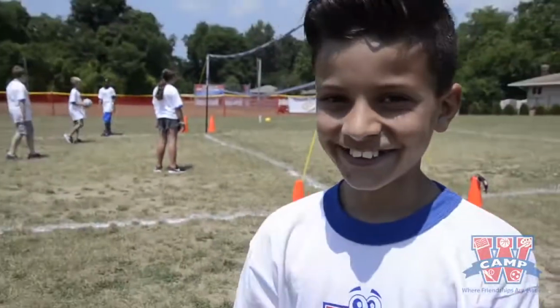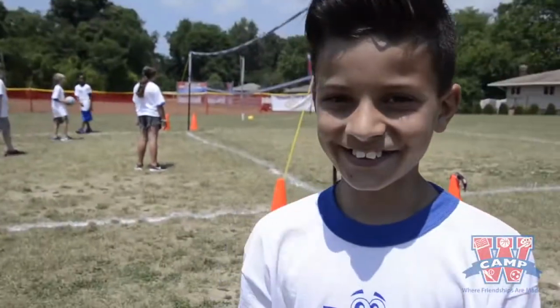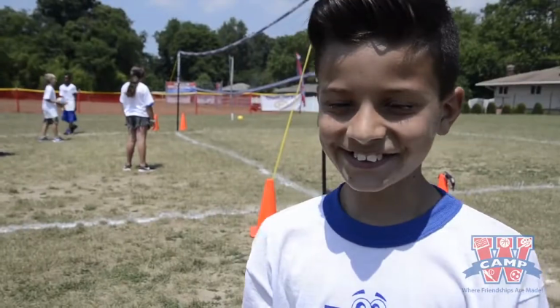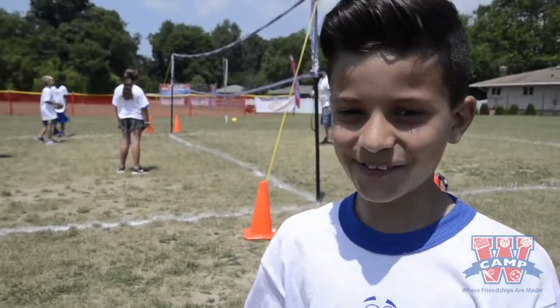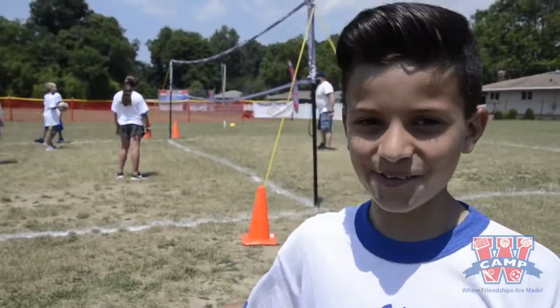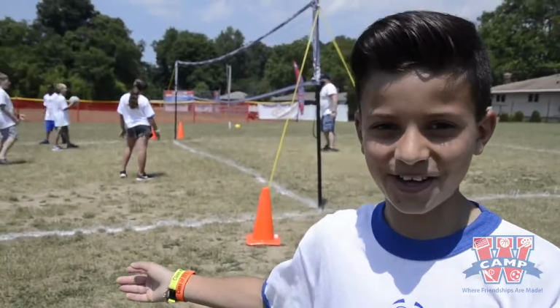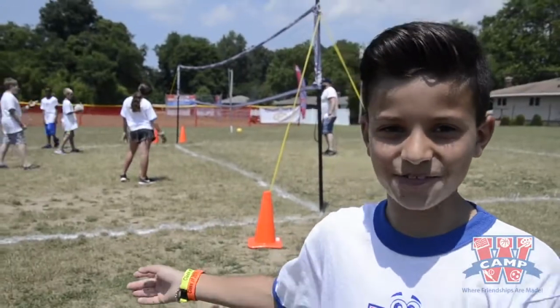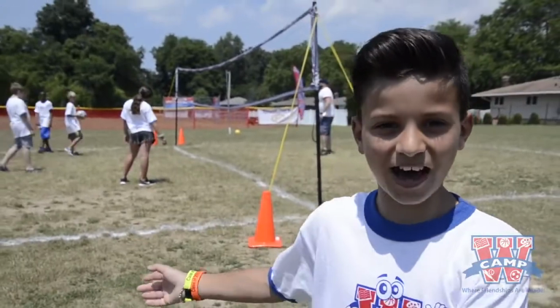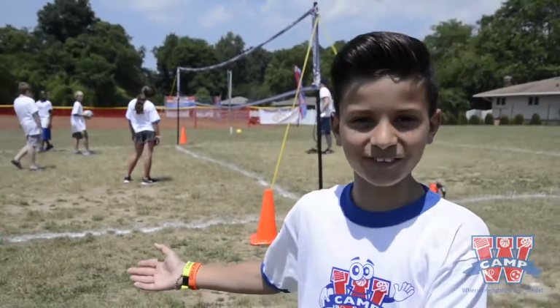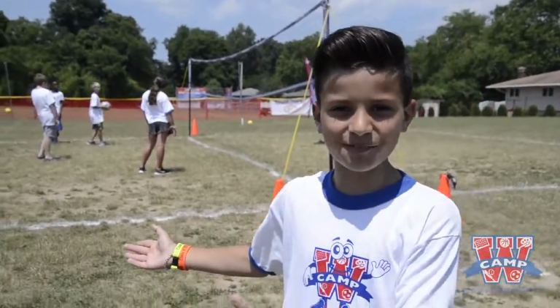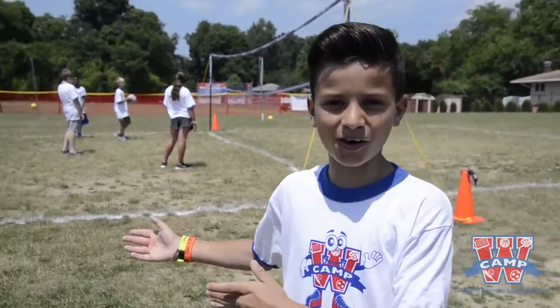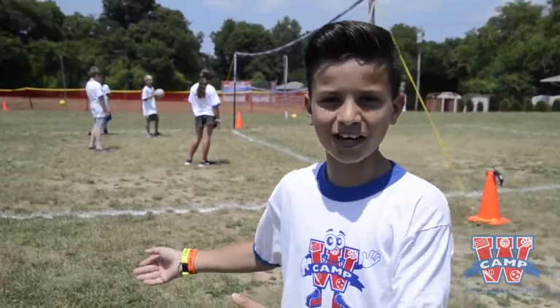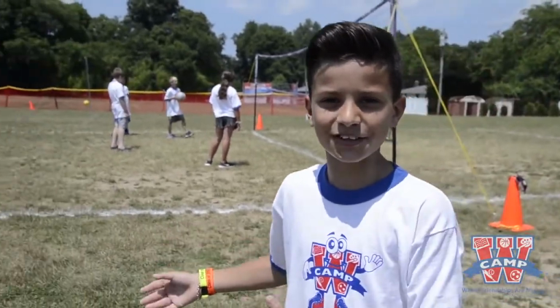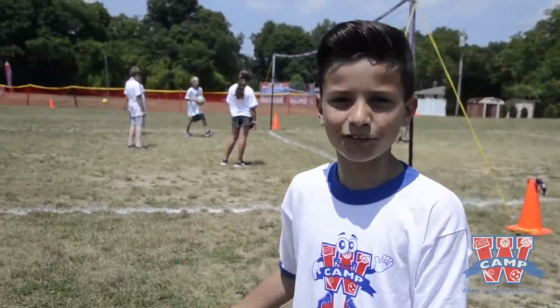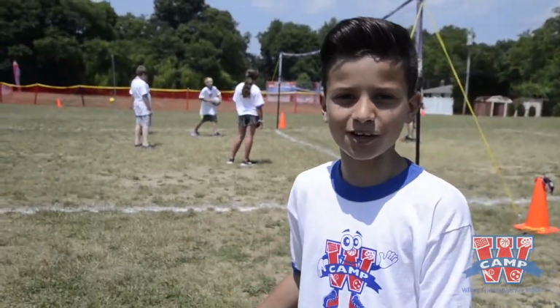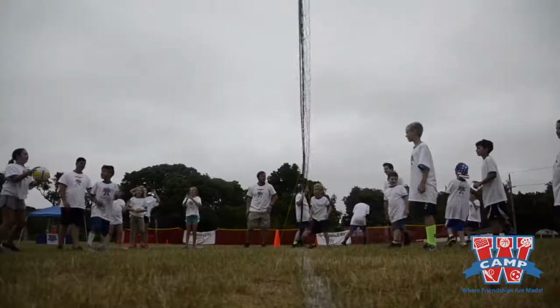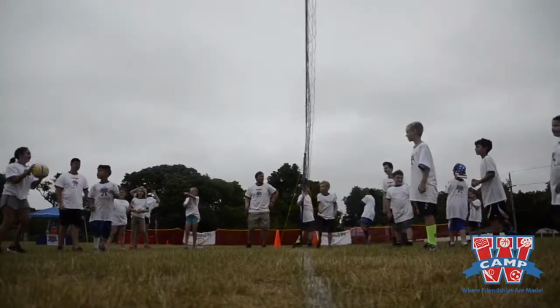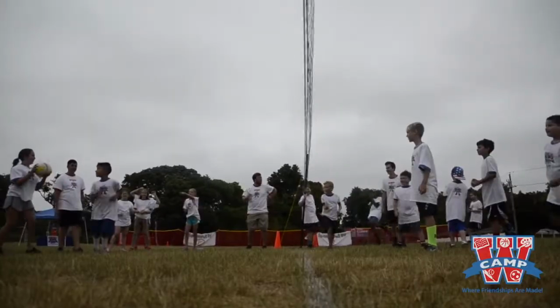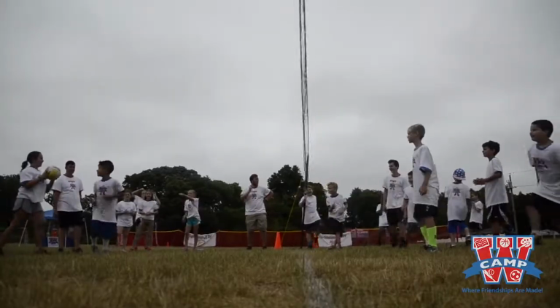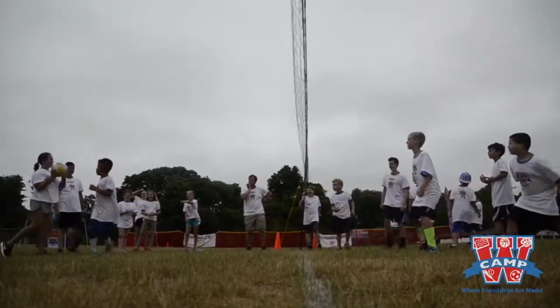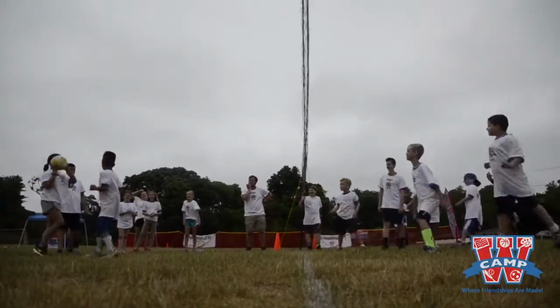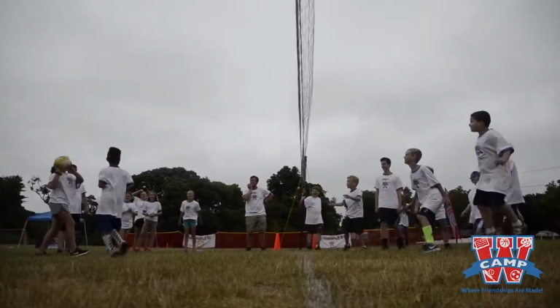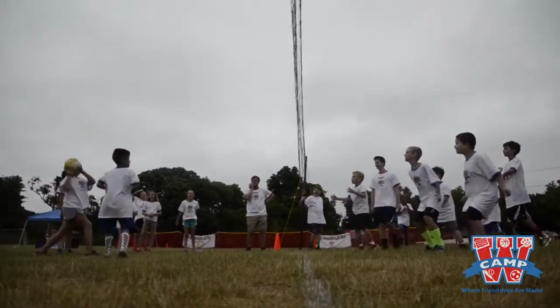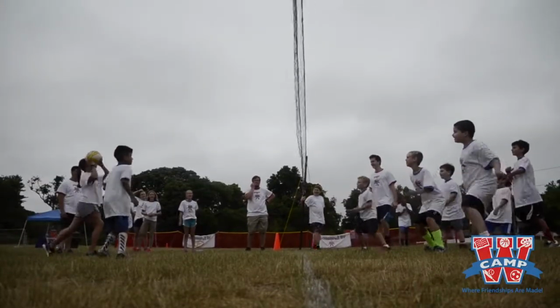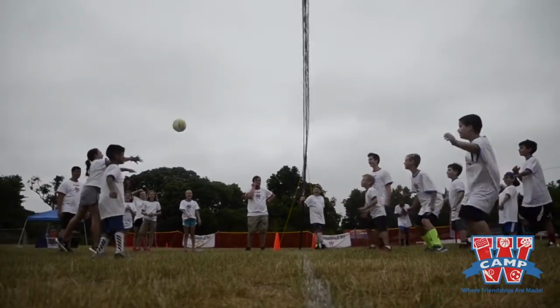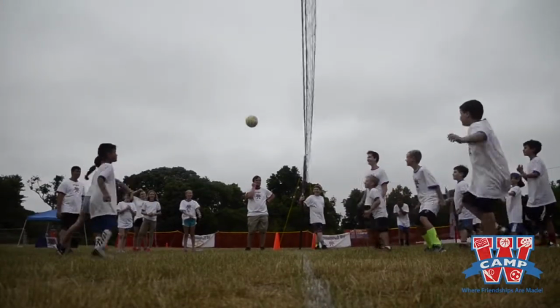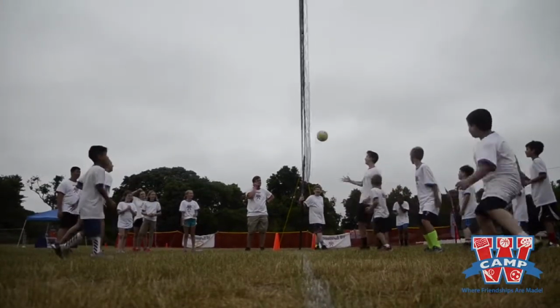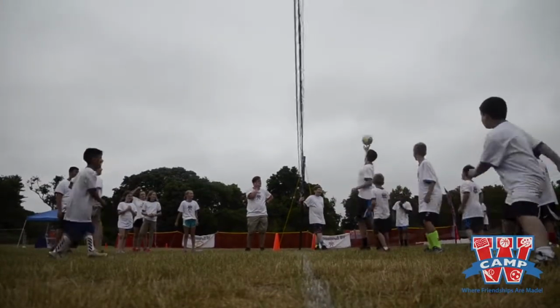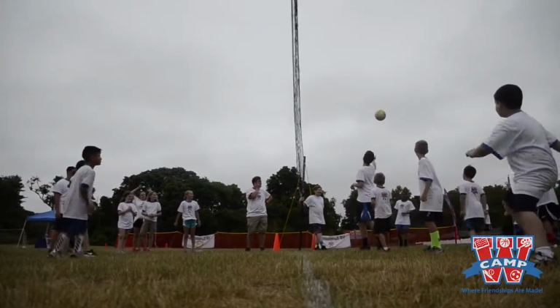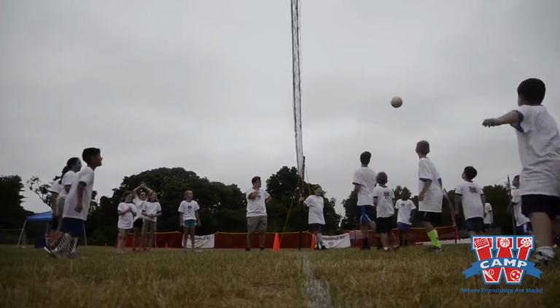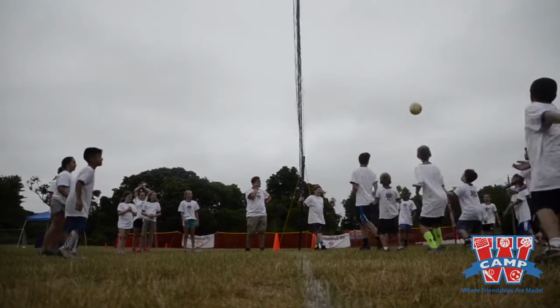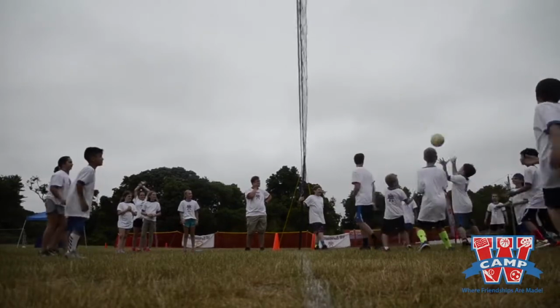This is where we play volleyball and ducombe. Ducombe is one of the most popular sports at Camp W.